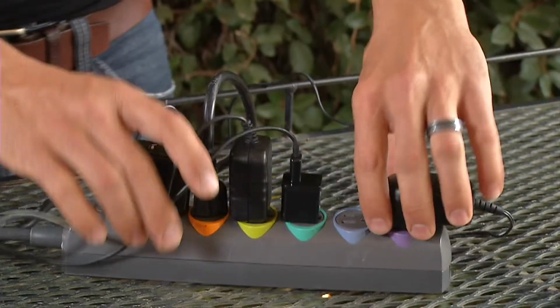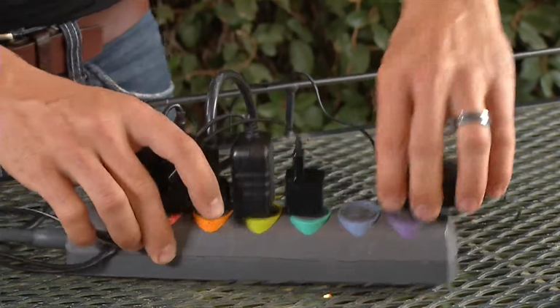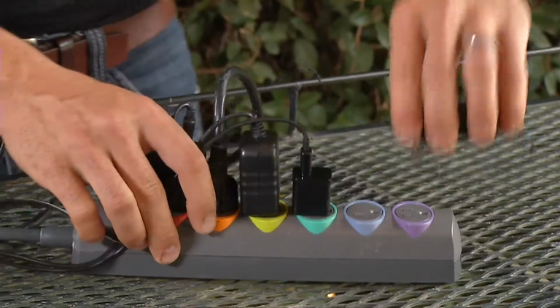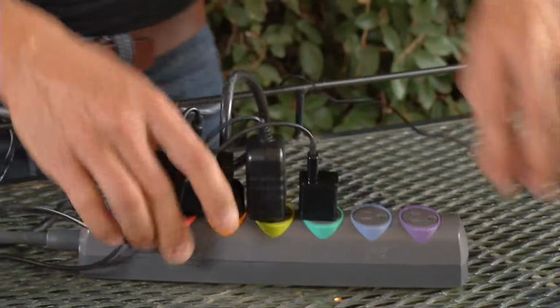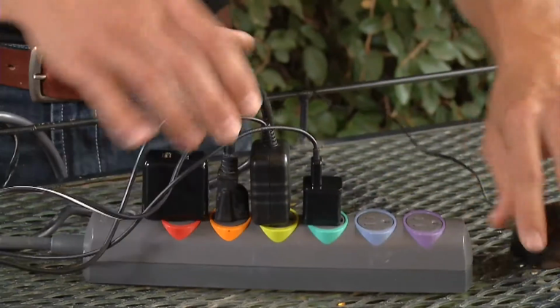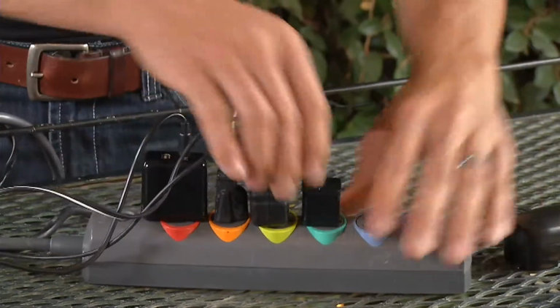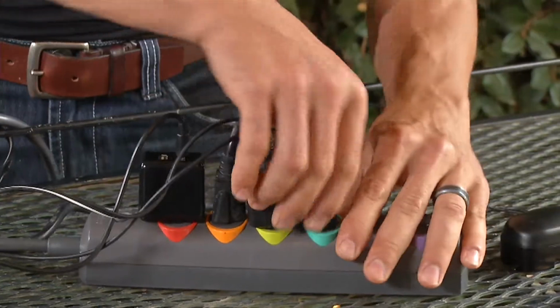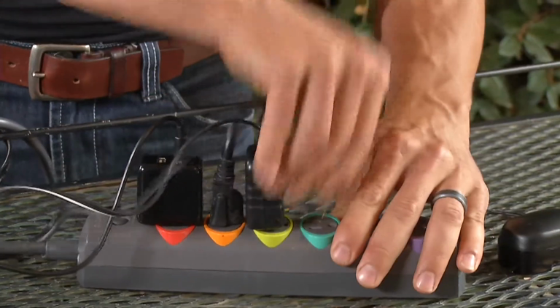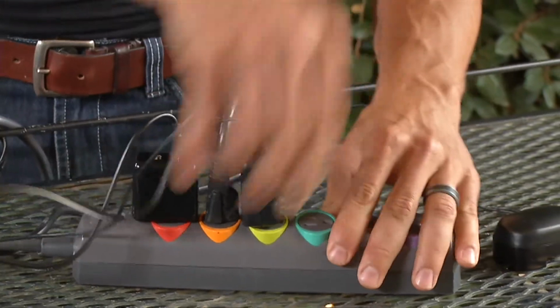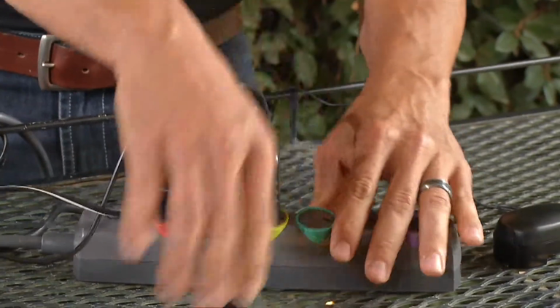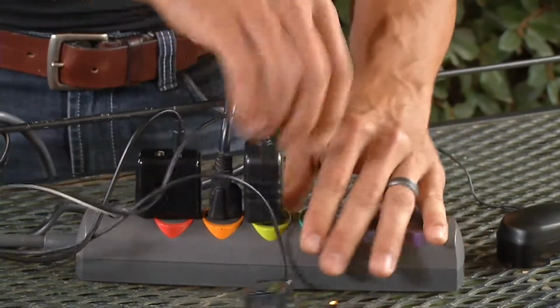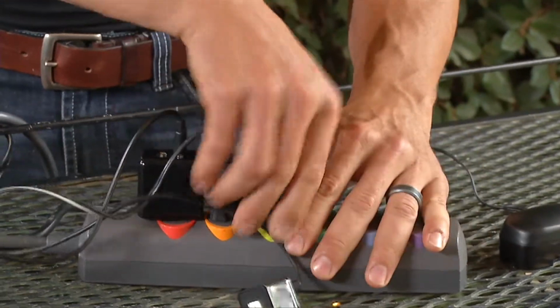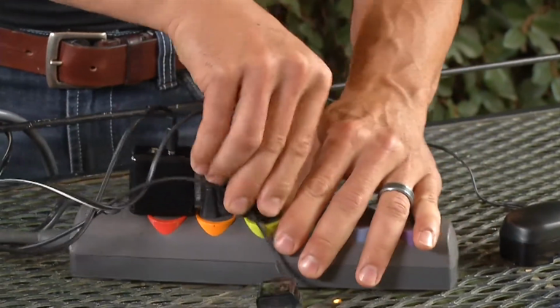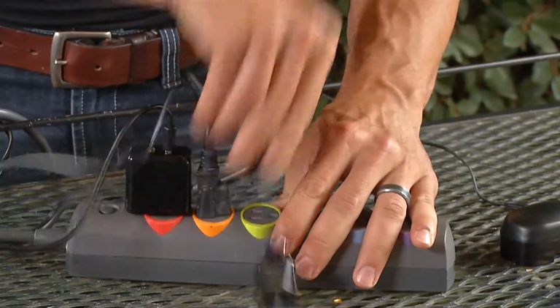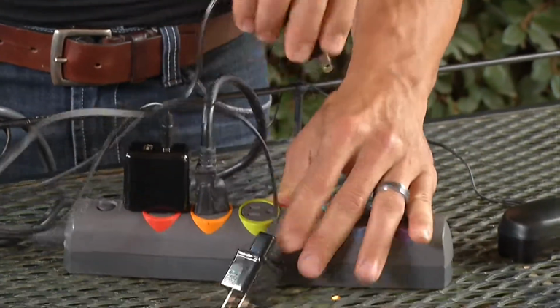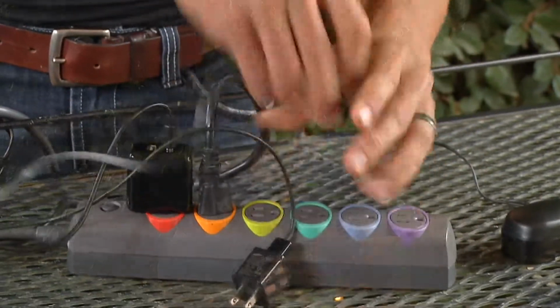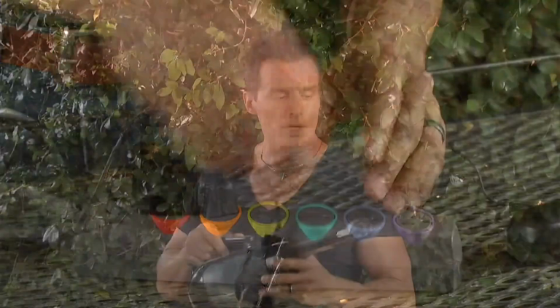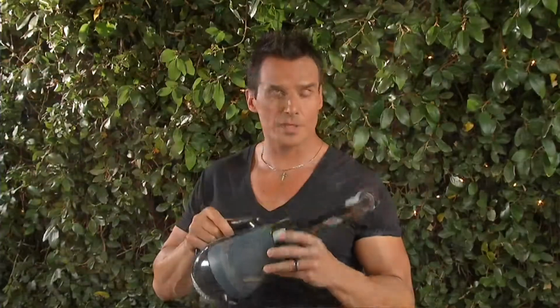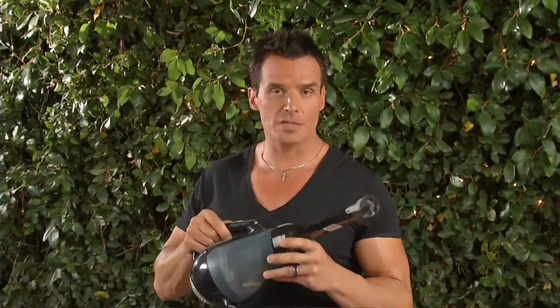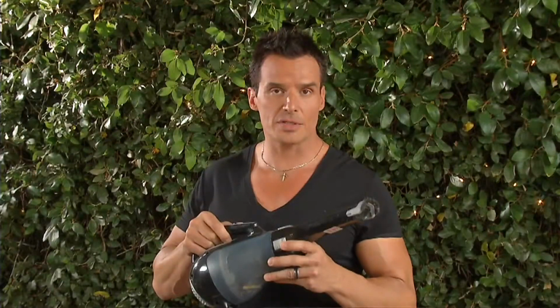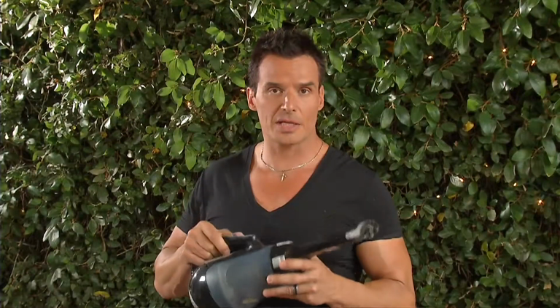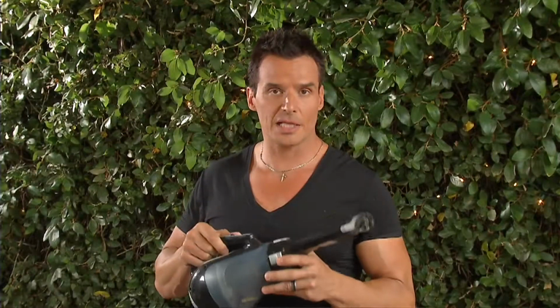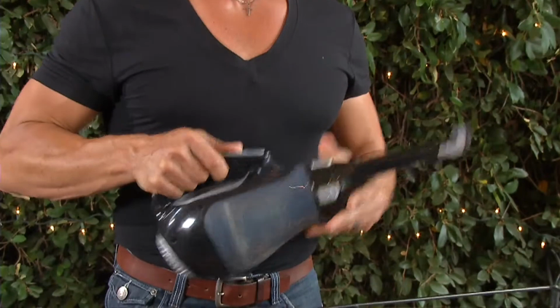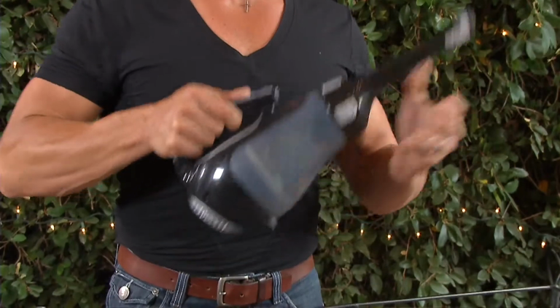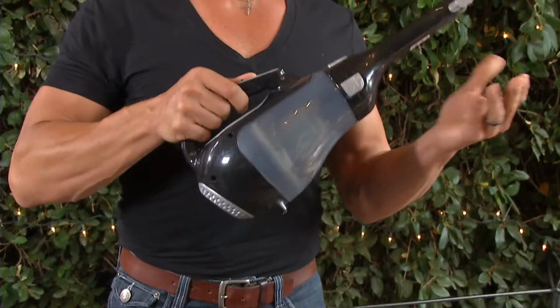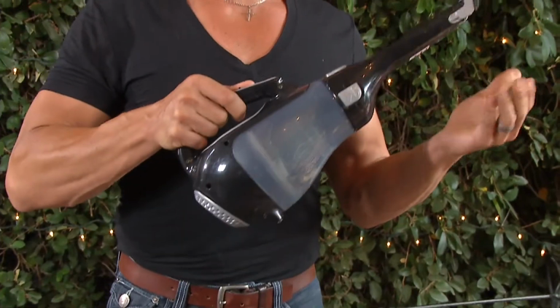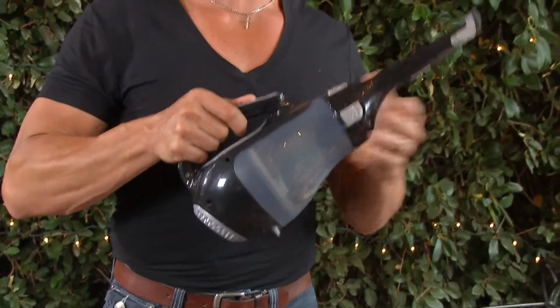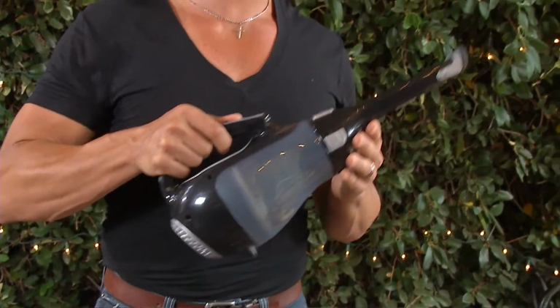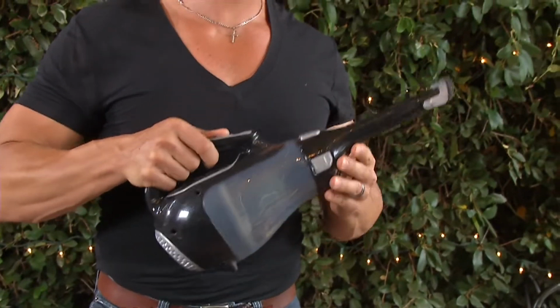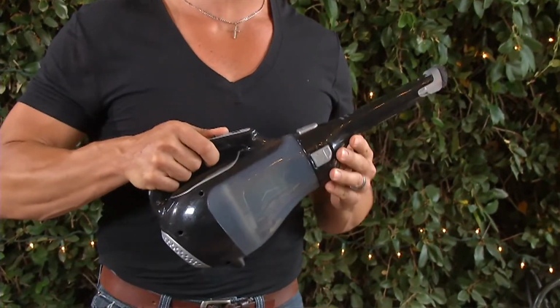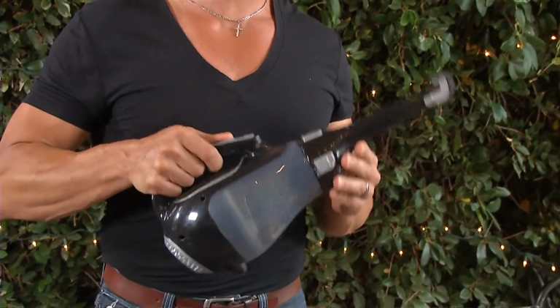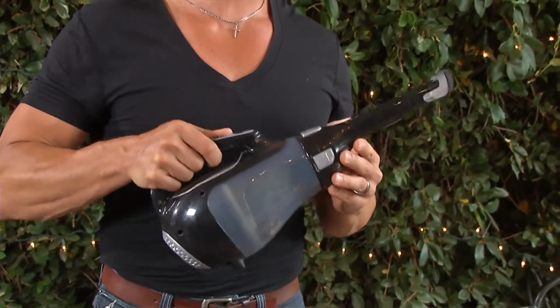First, unplug and untangle all your cords. You'll want to use a dust buster to clean out the area once you have easy access.